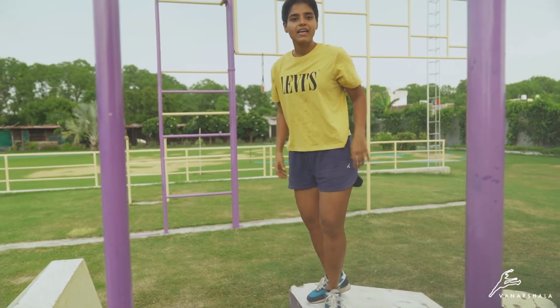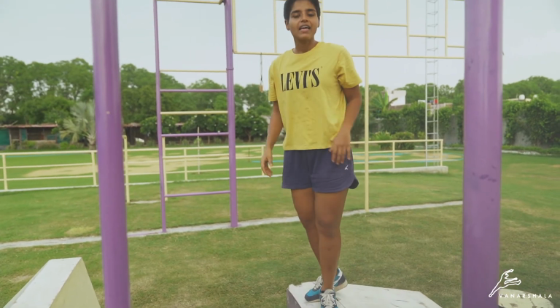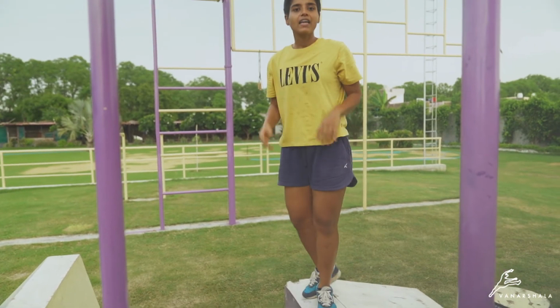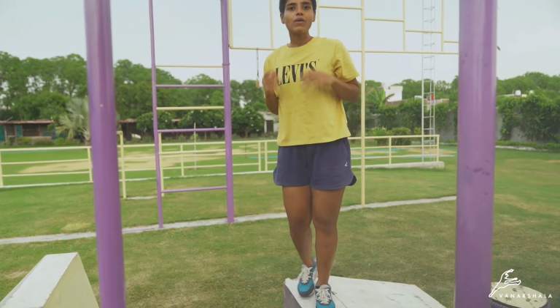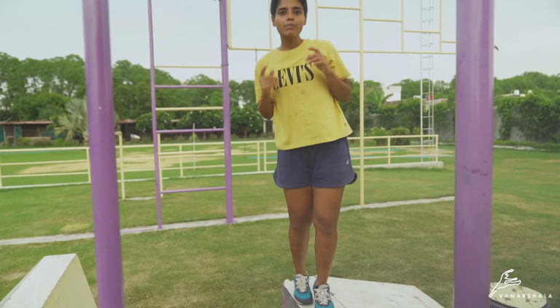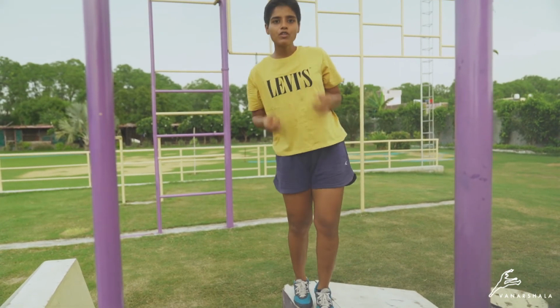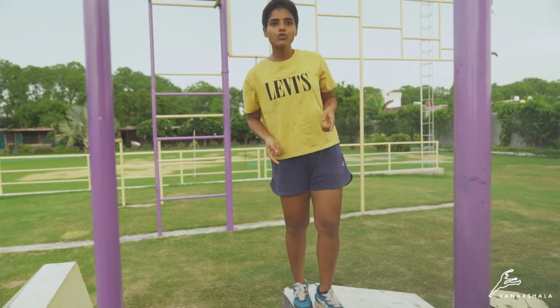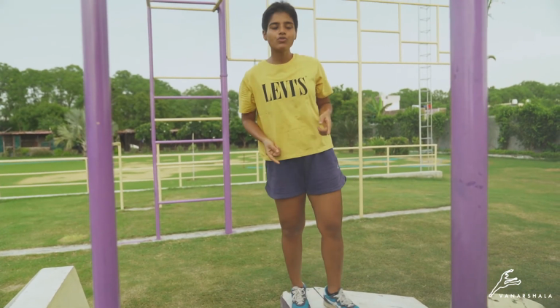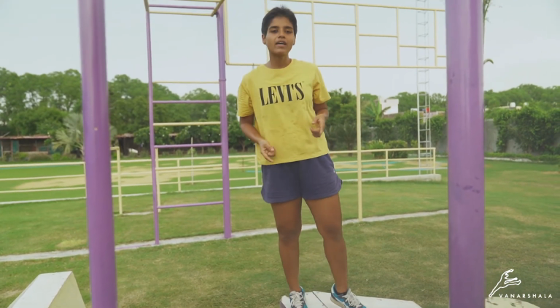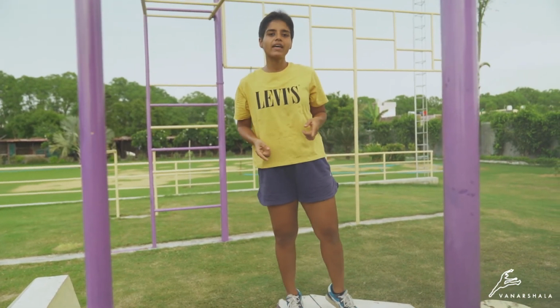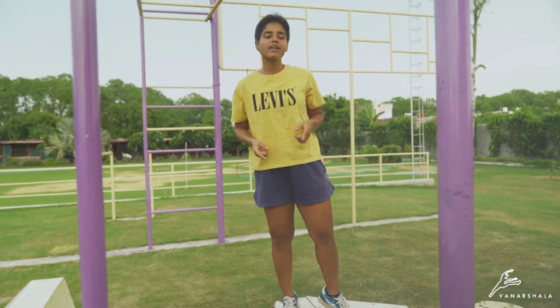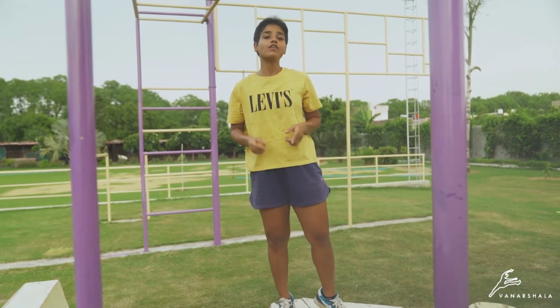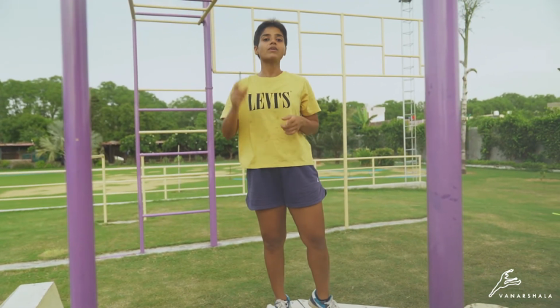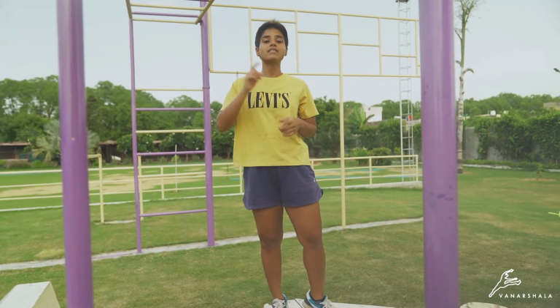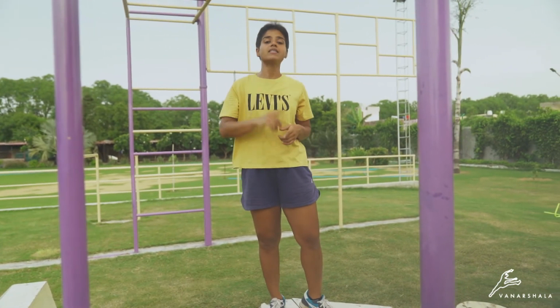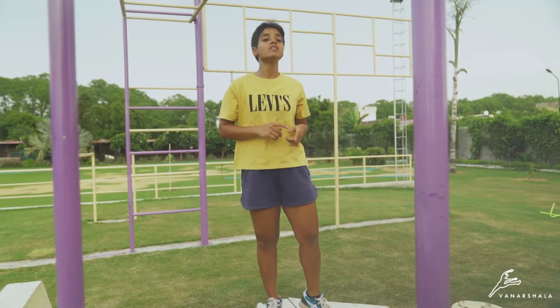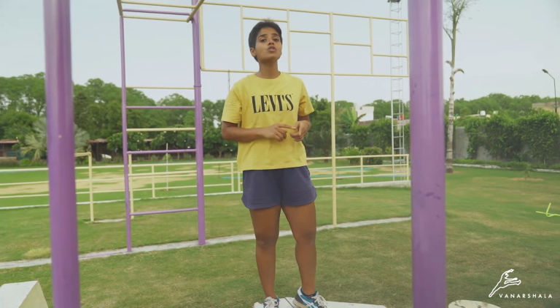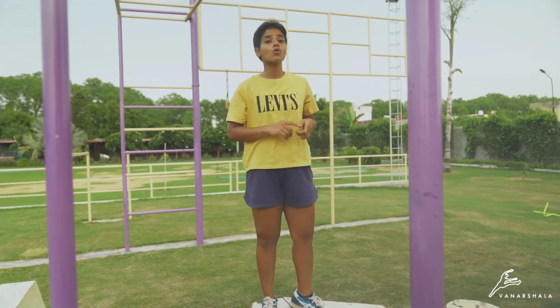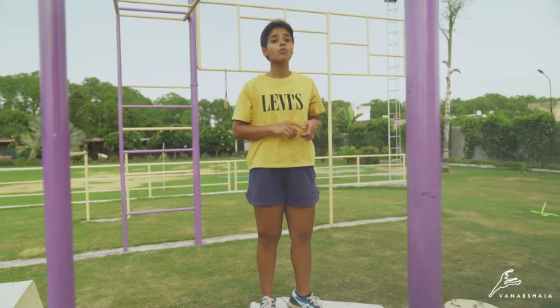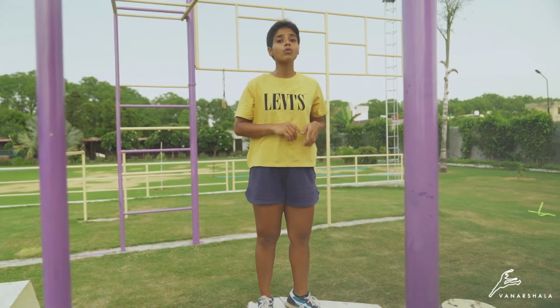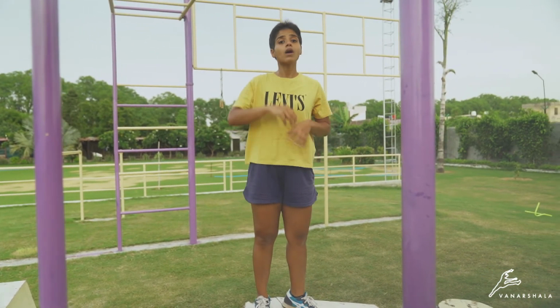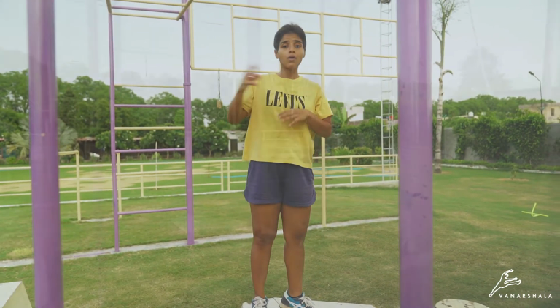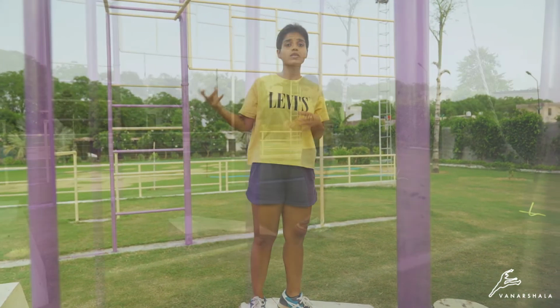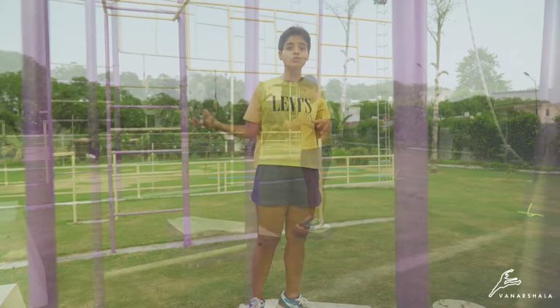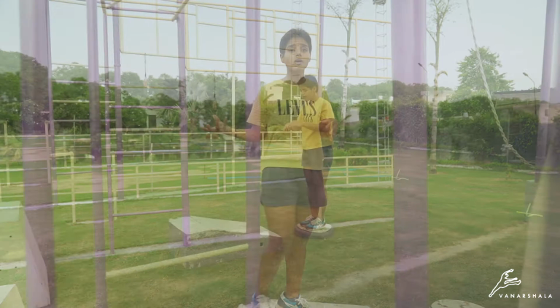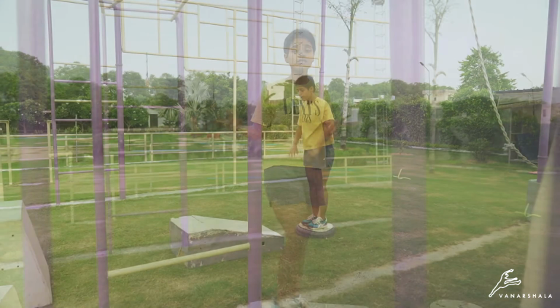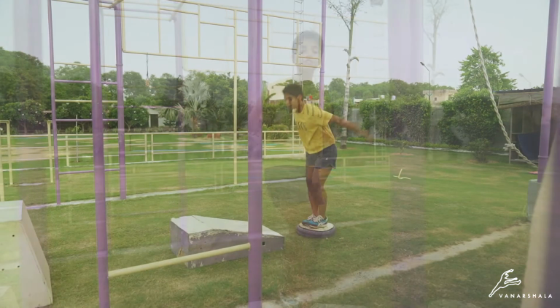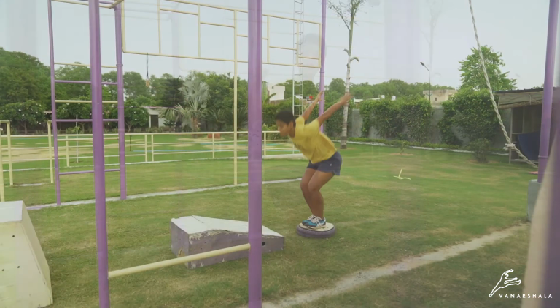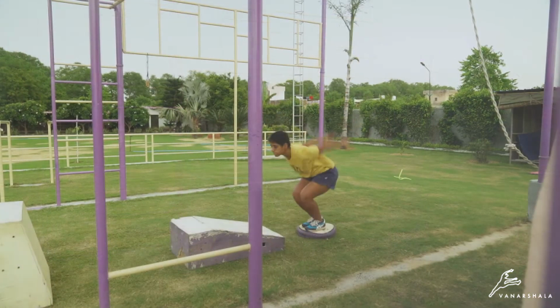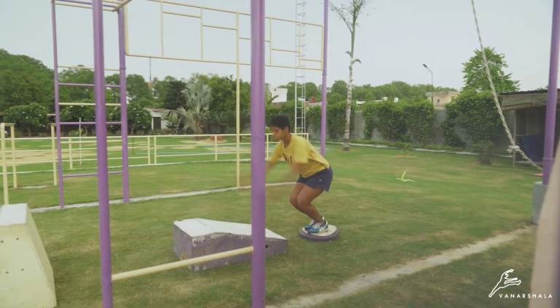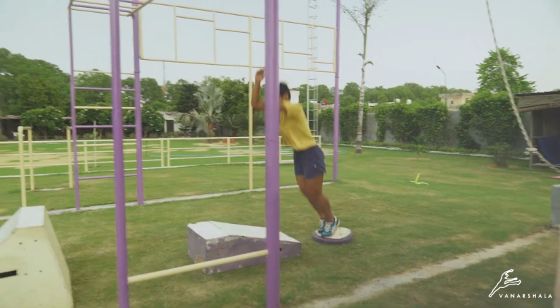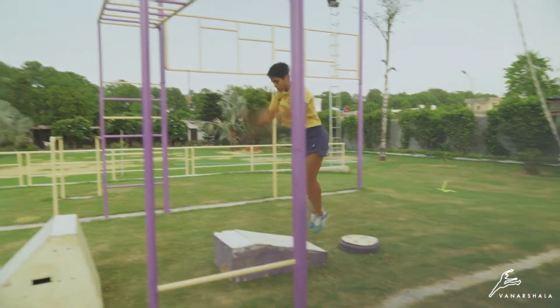Now let me show you again and you can see in slow-mo how this works for the second jump.